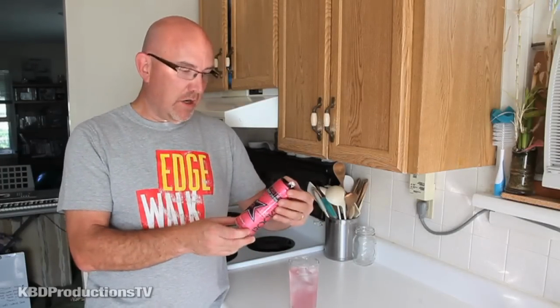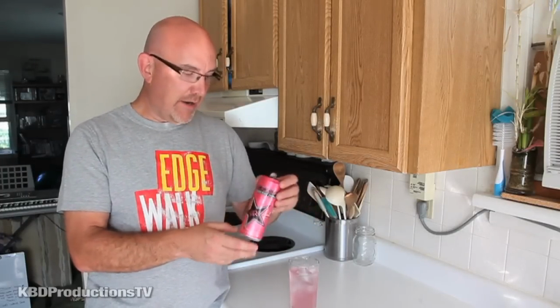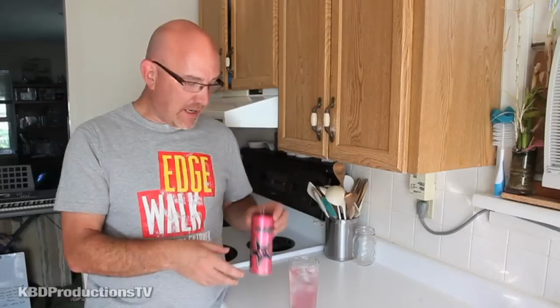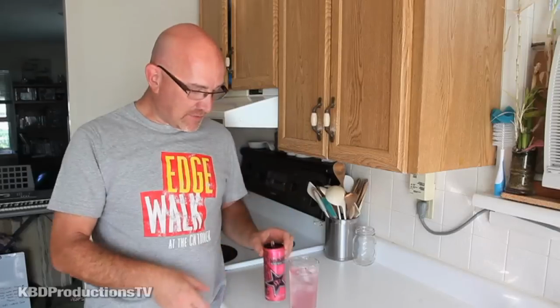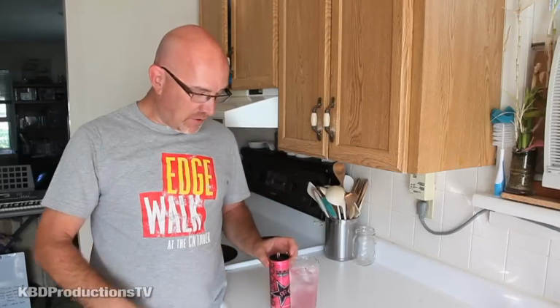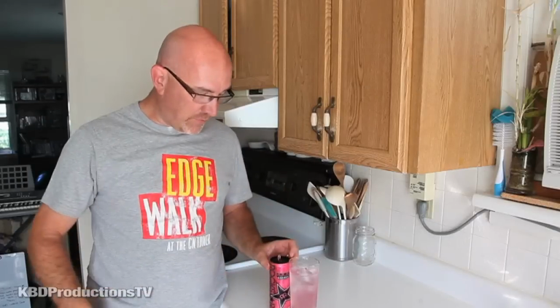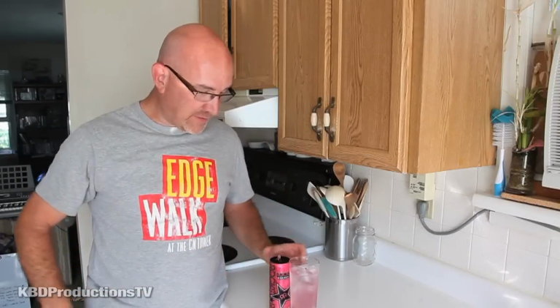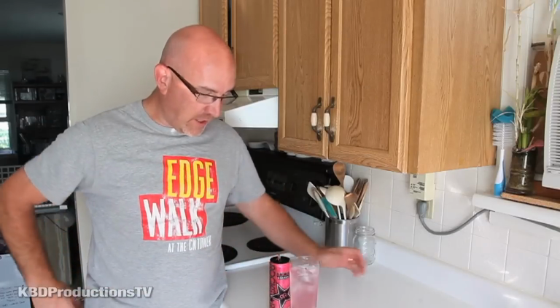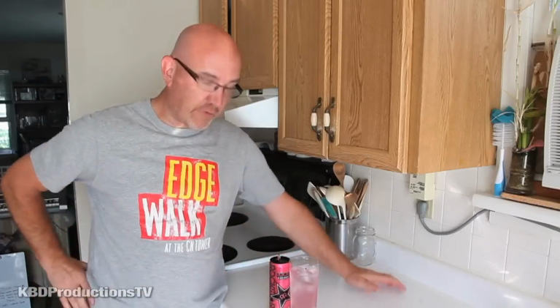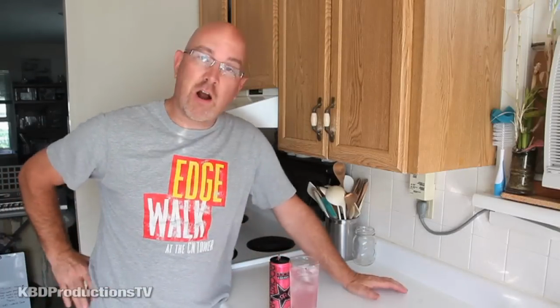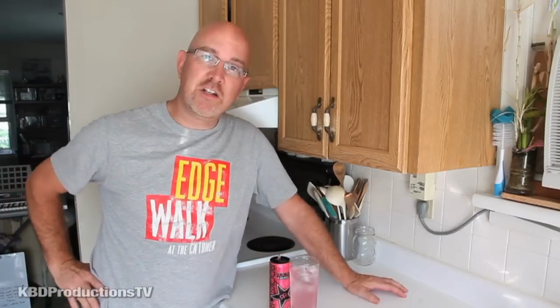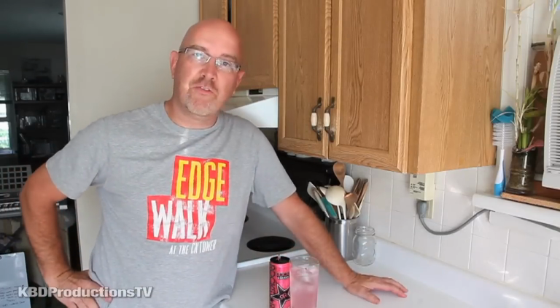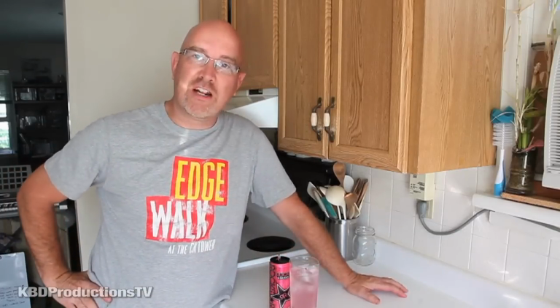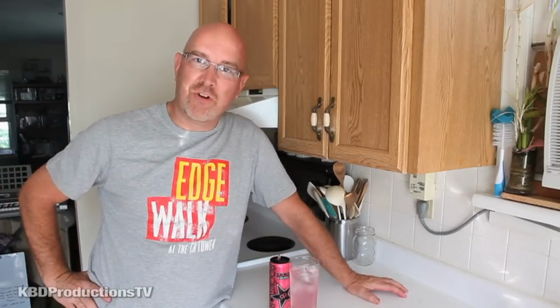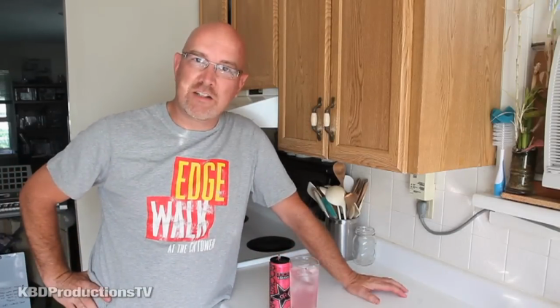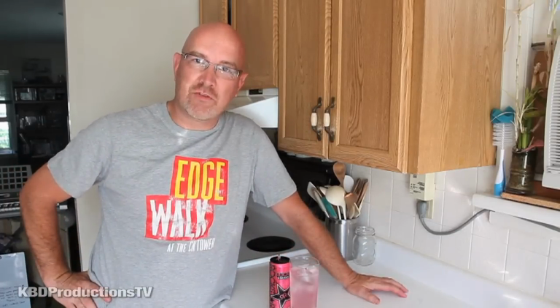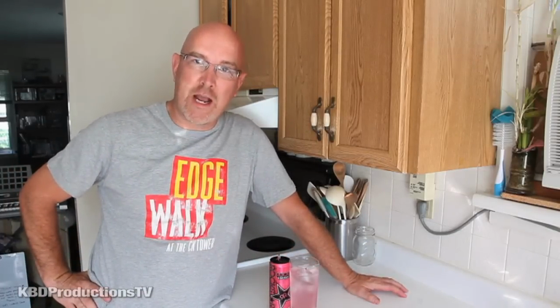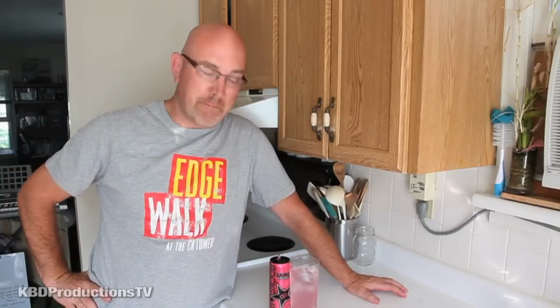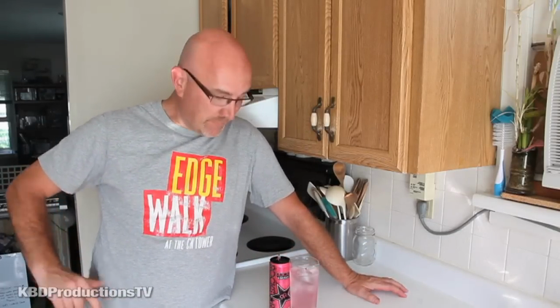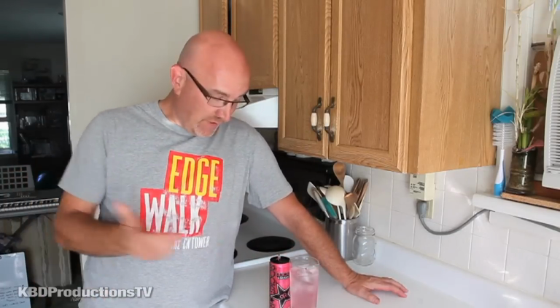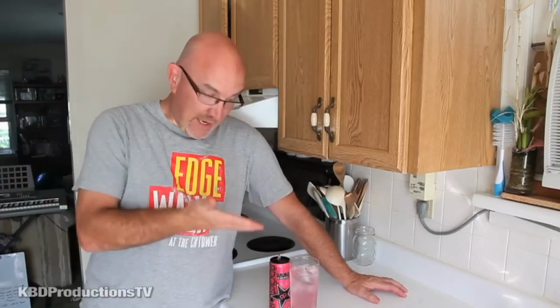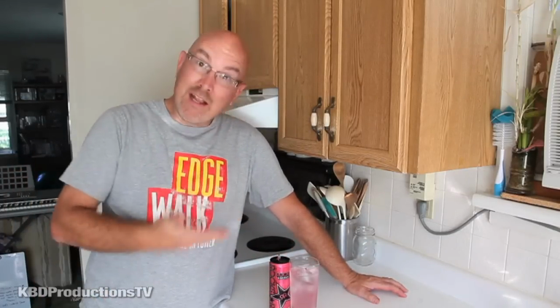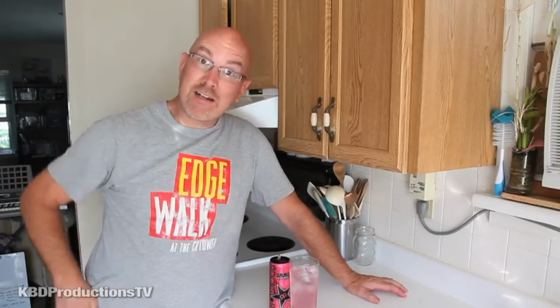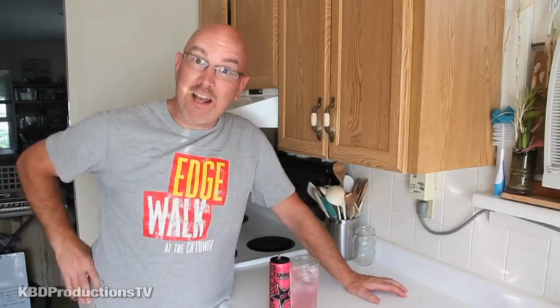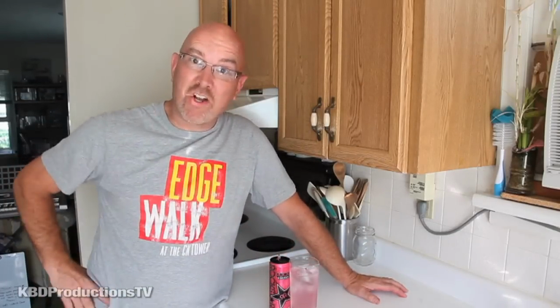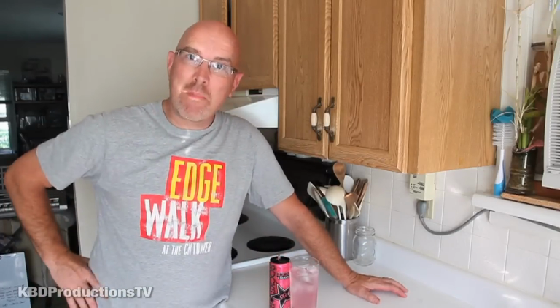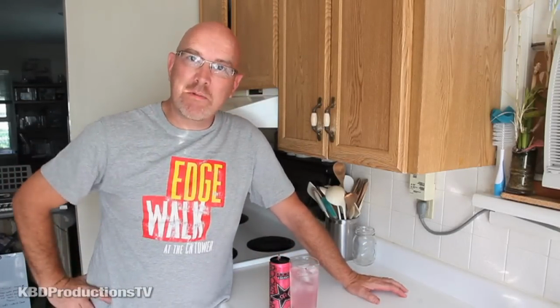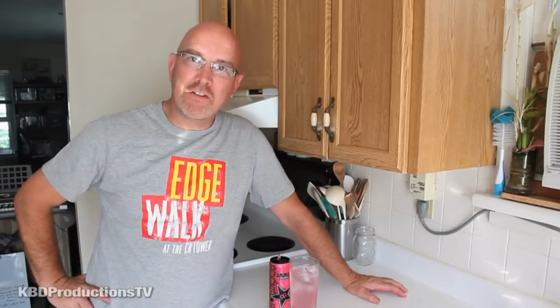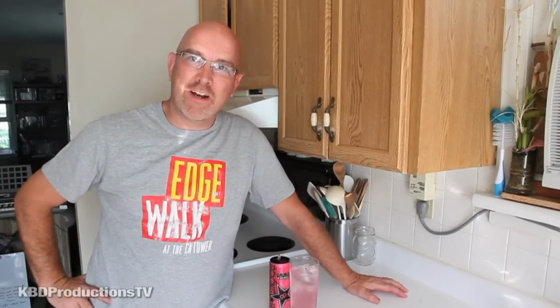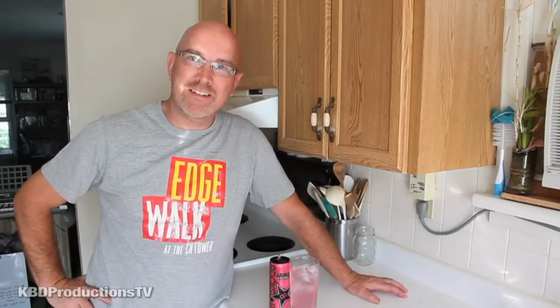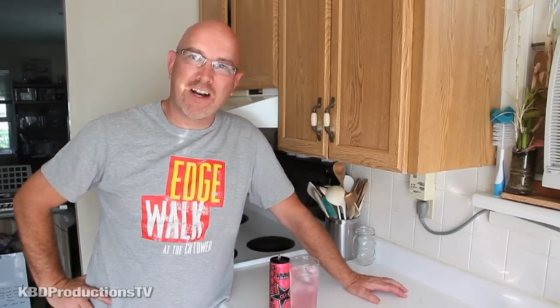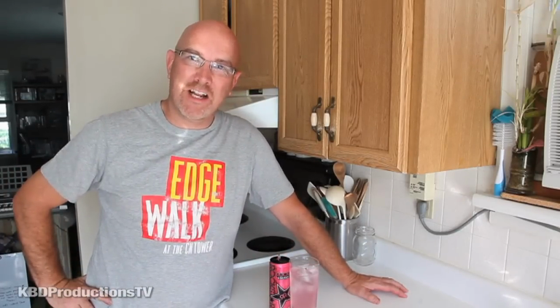Alright guys, thanks a lot for watching. Don't forget to rate, subscribe, and comment about this drink. Talk to you later.